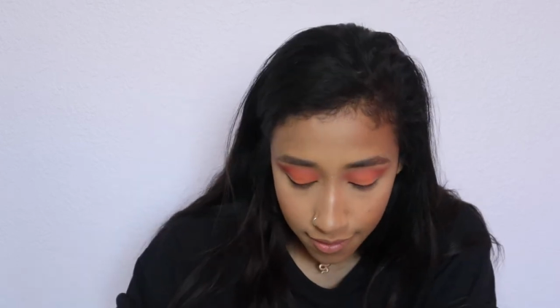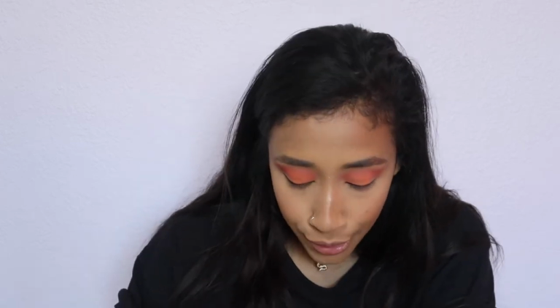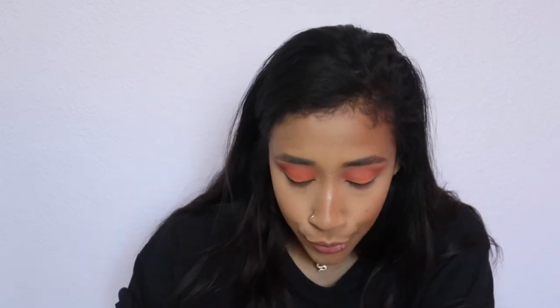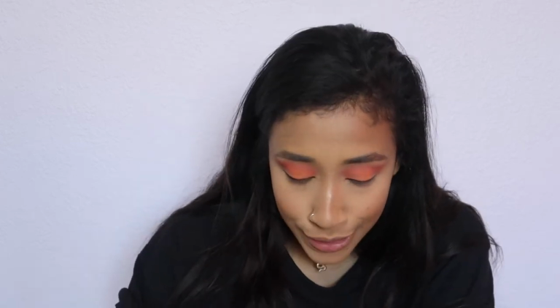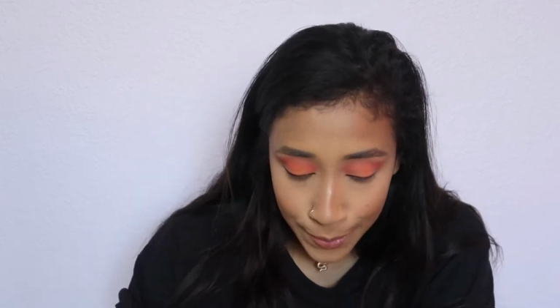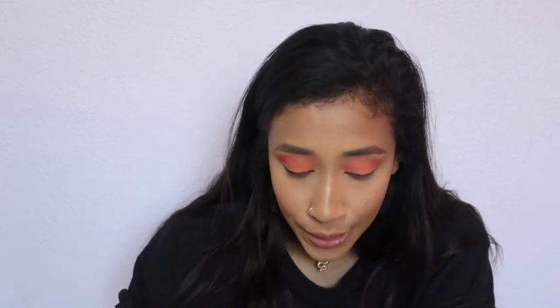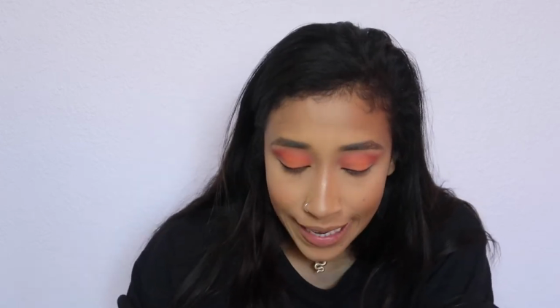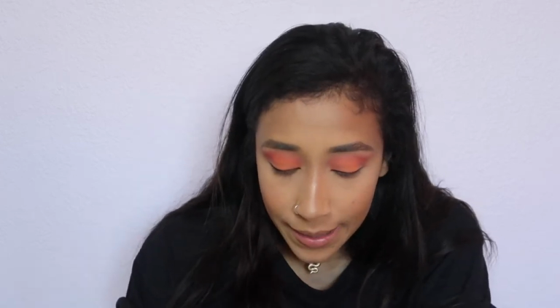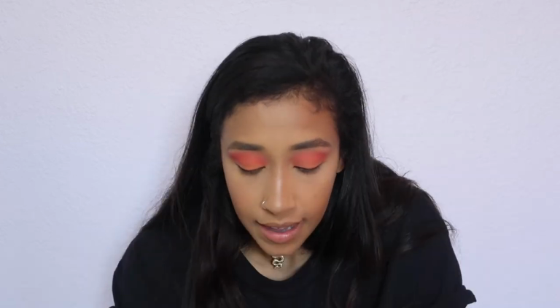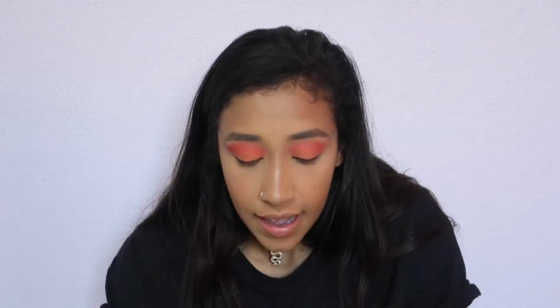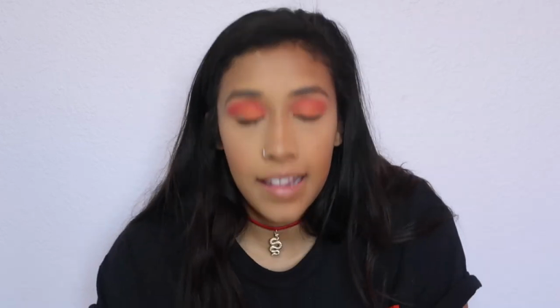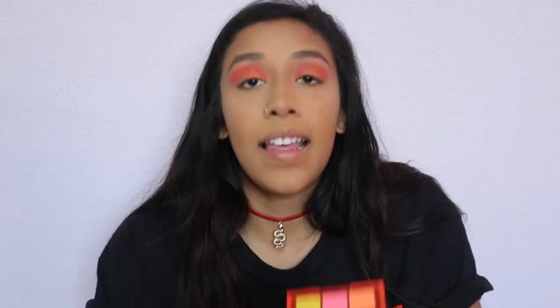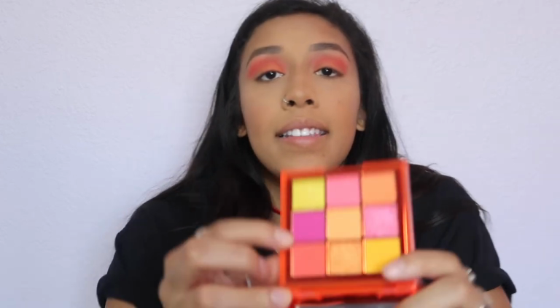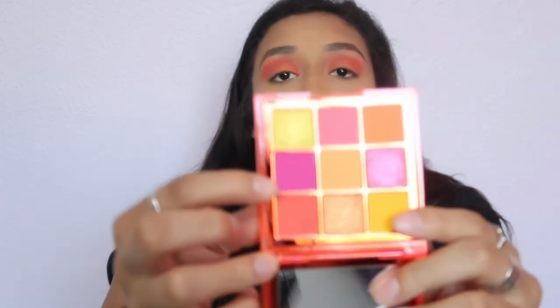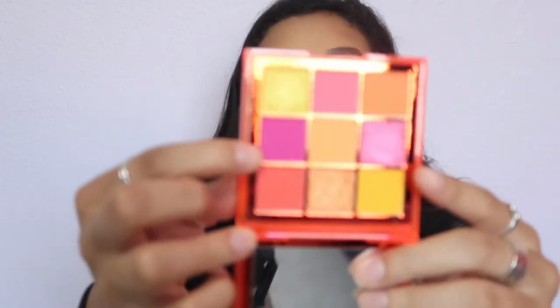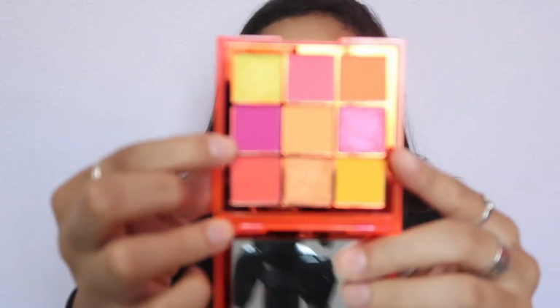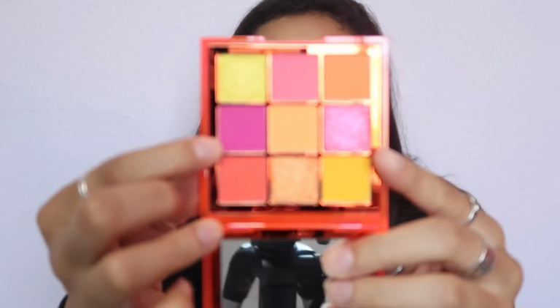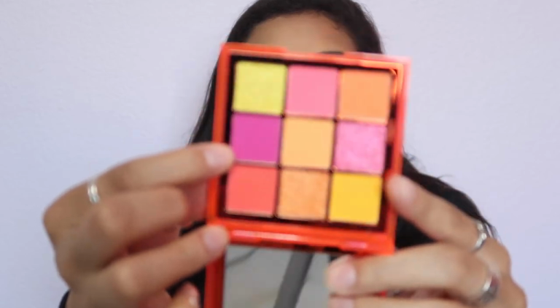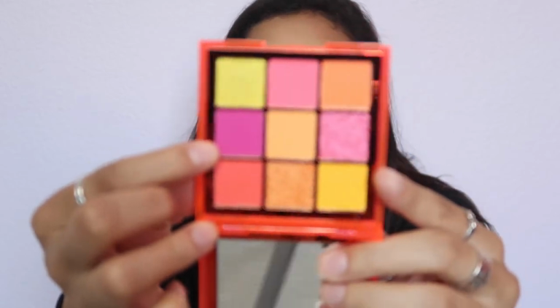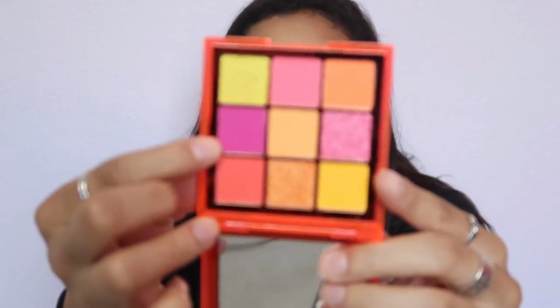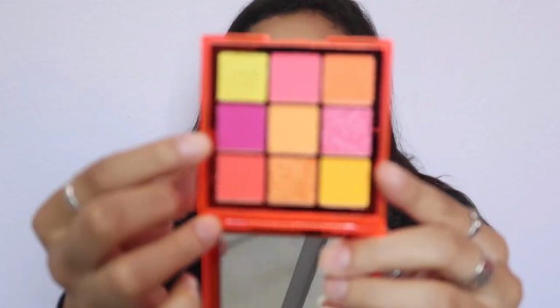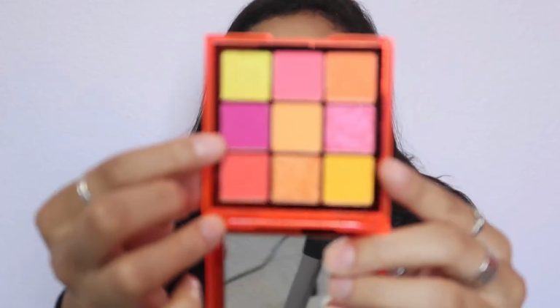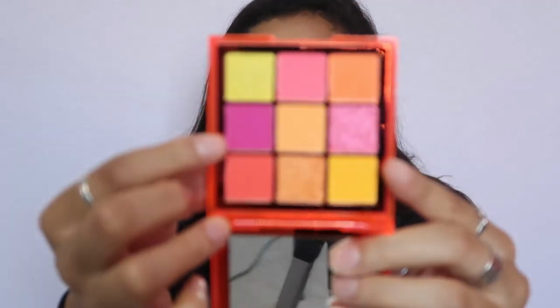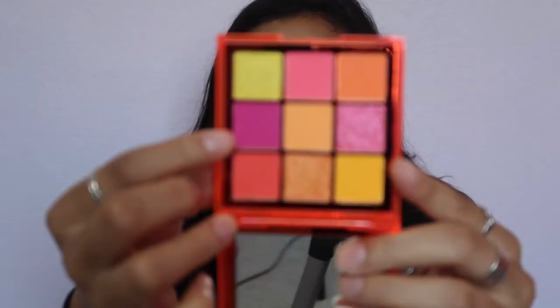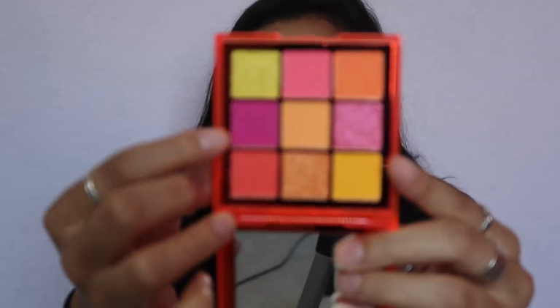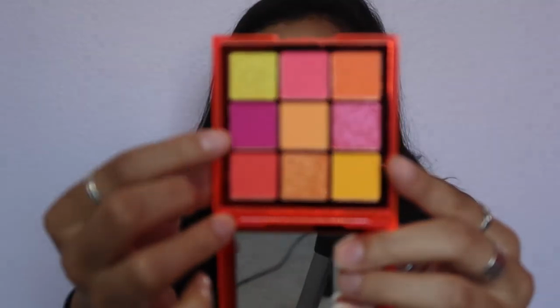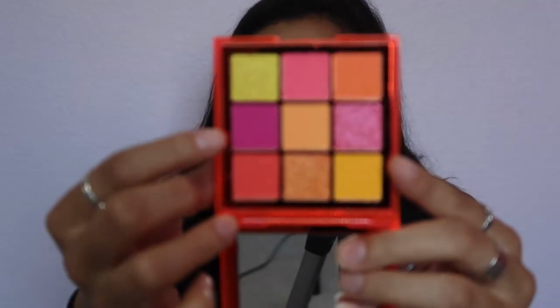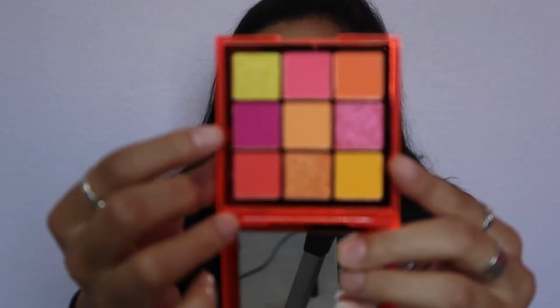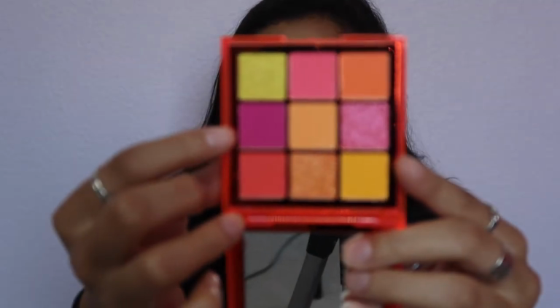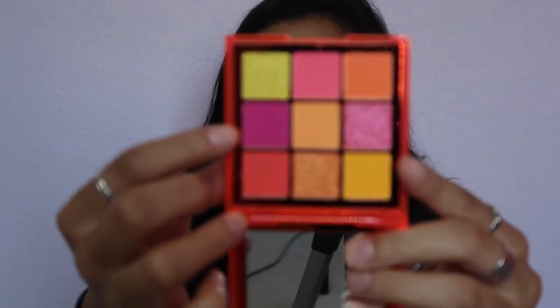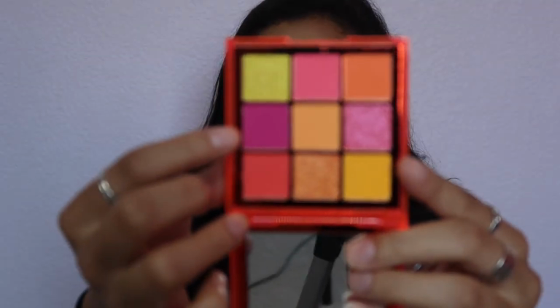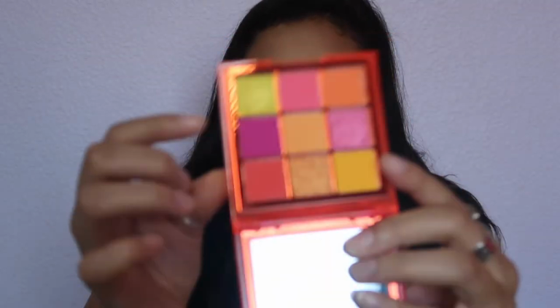Lastly on my outer corner I'm going to take this hot pink shade right here.